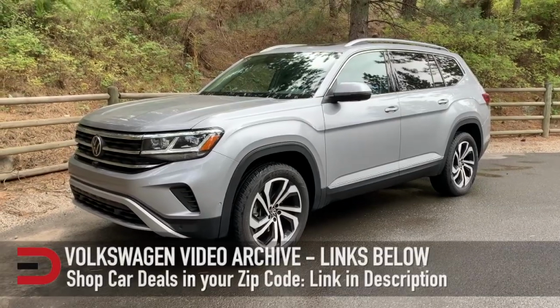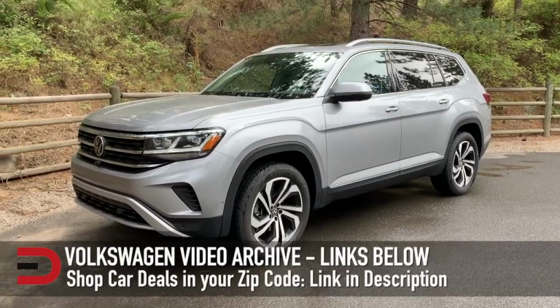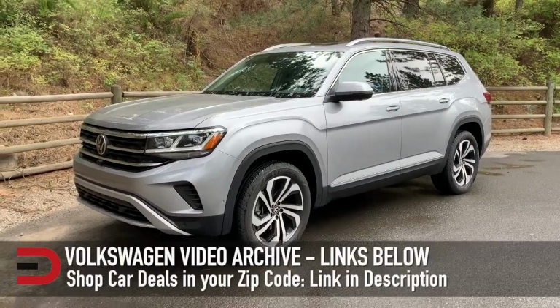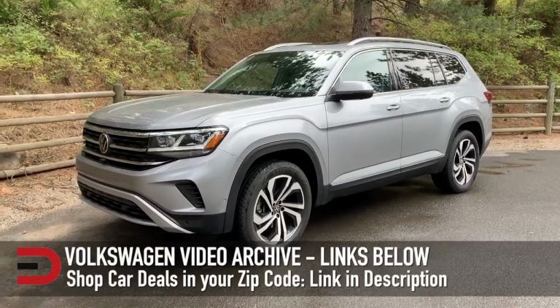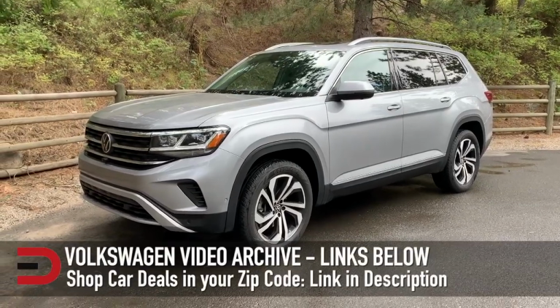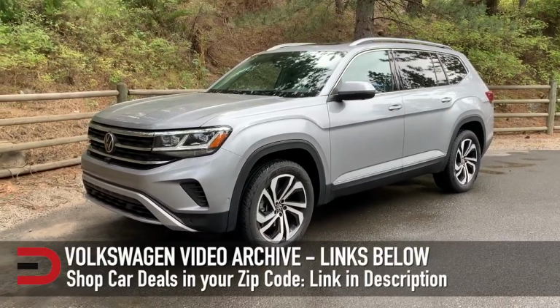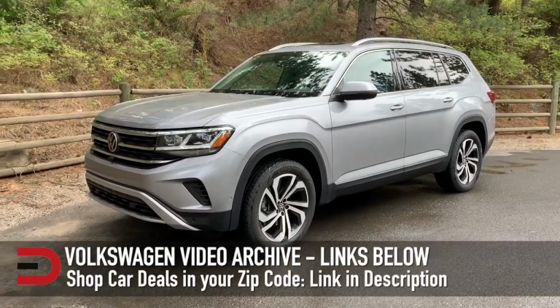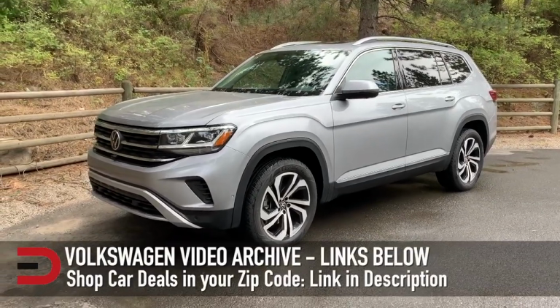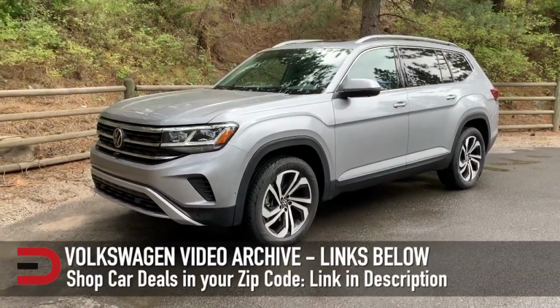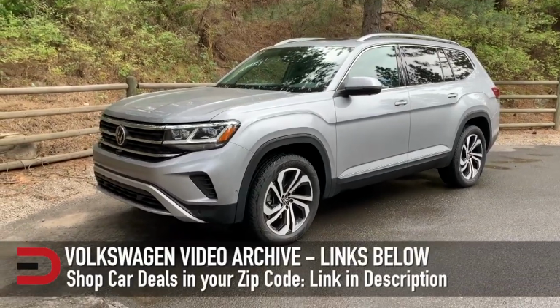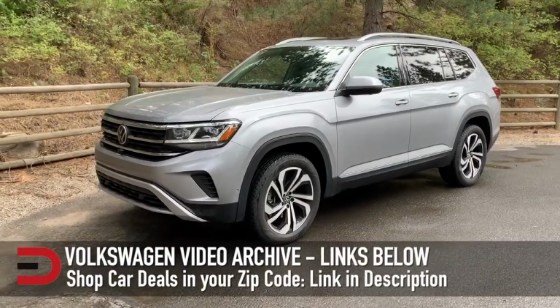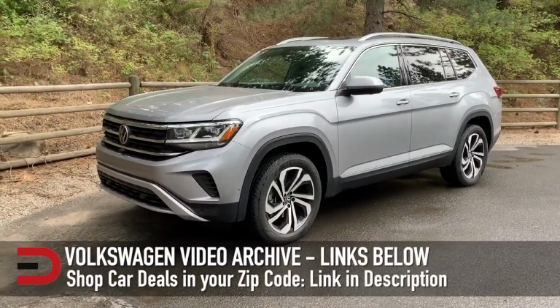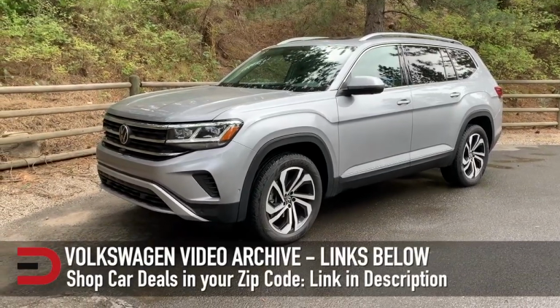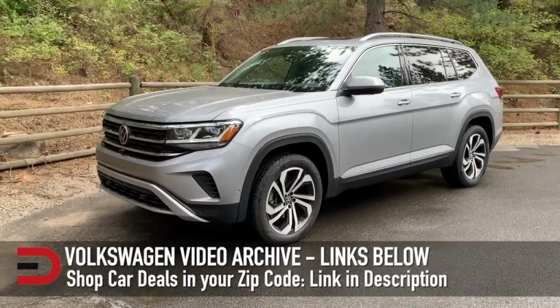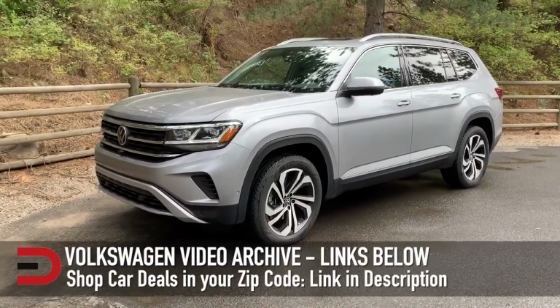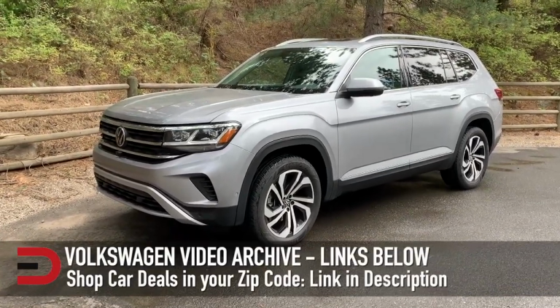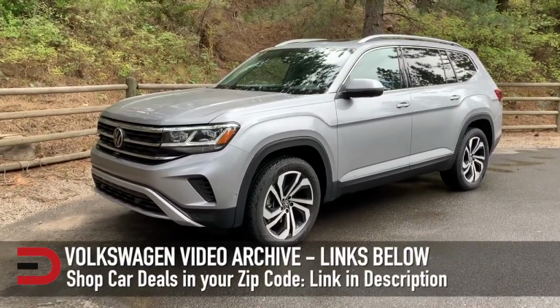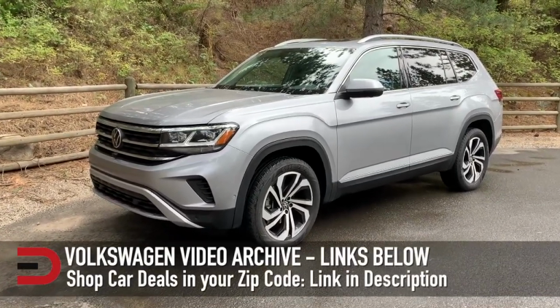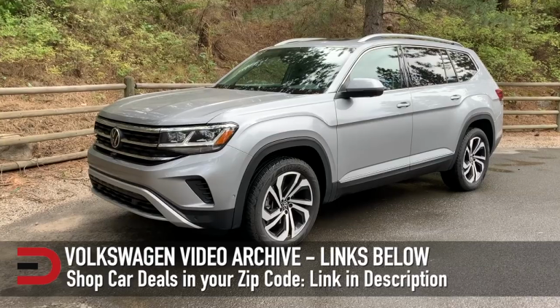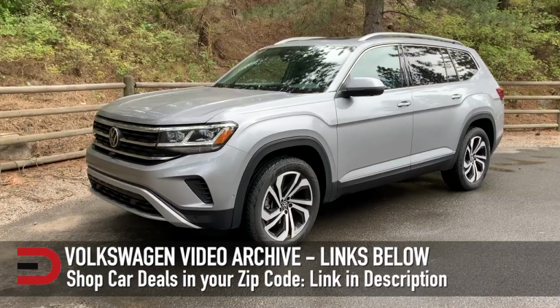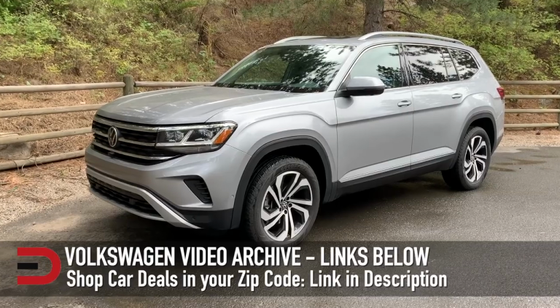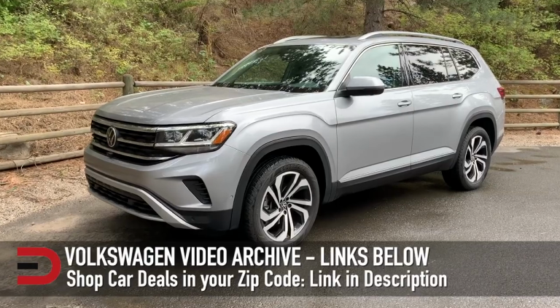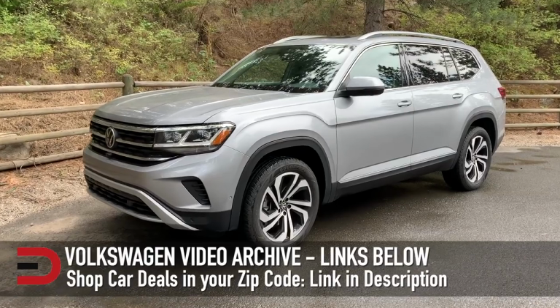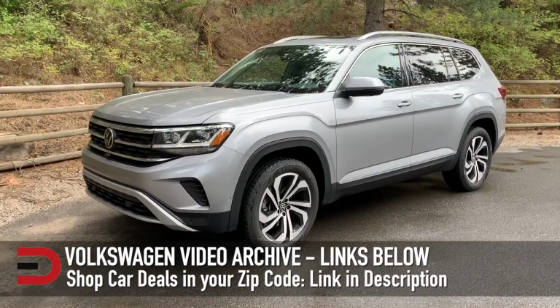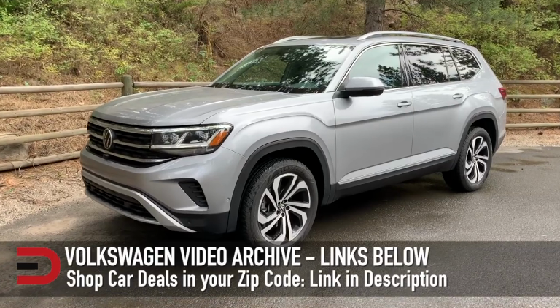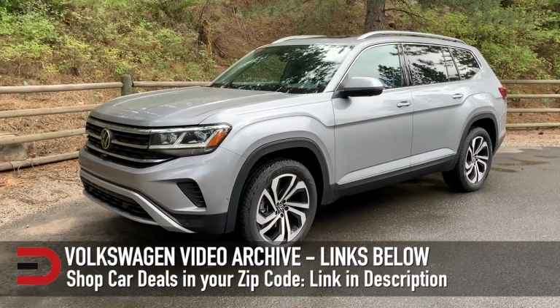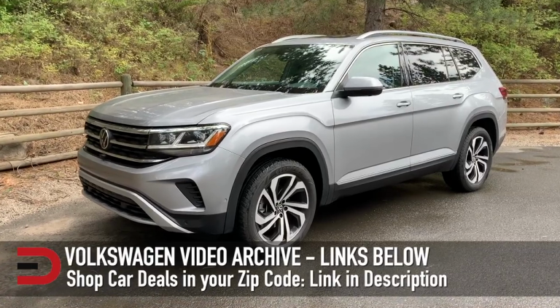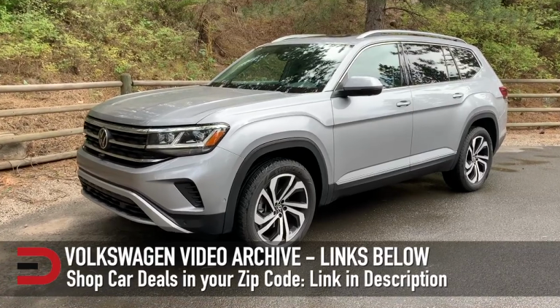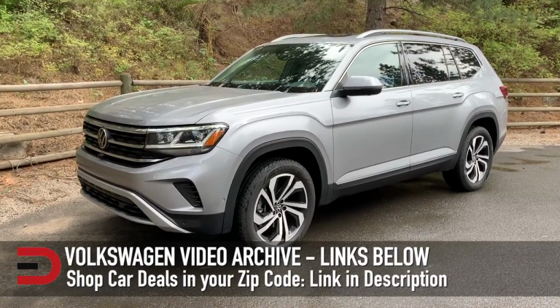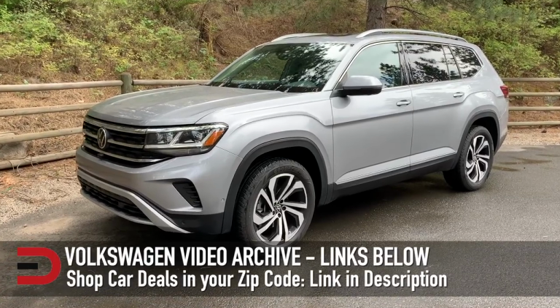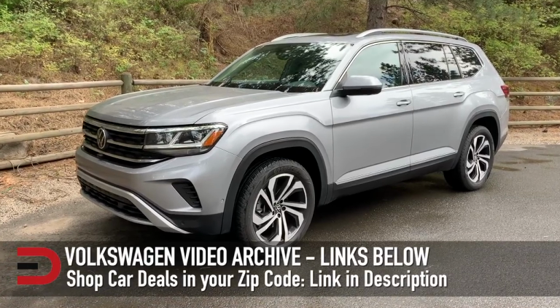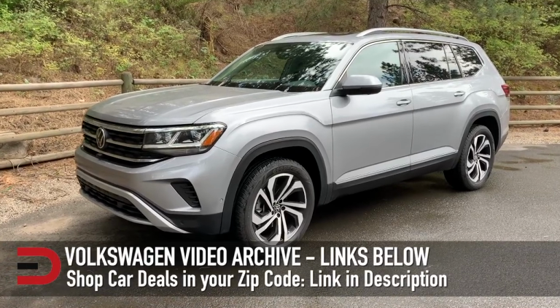You can find my entire archive of Volkswagen reviews and videos by clicking the link in the description below. Until next time, I'm Dave Erickson. Thanks for watching.